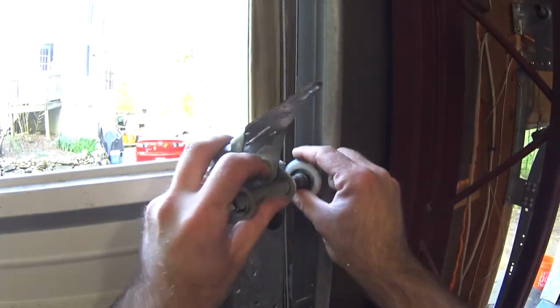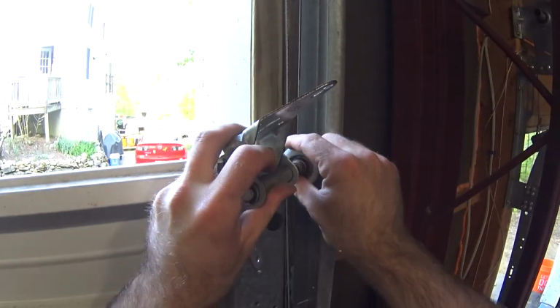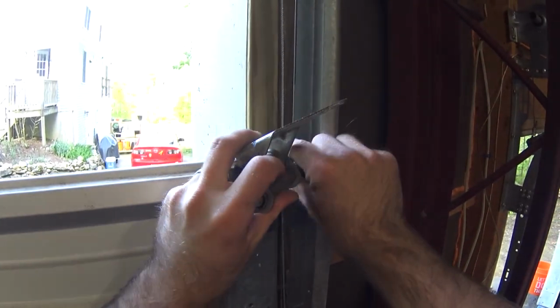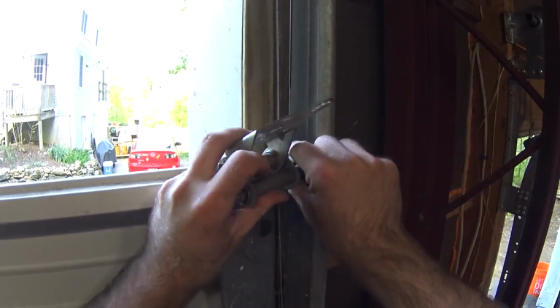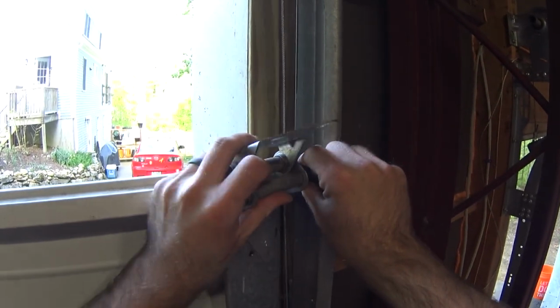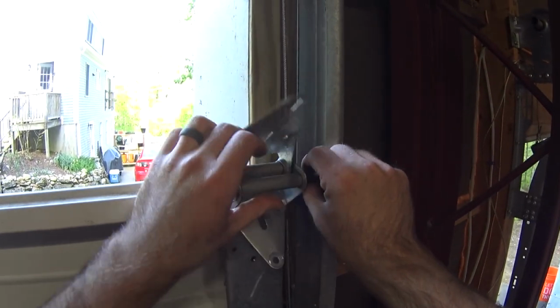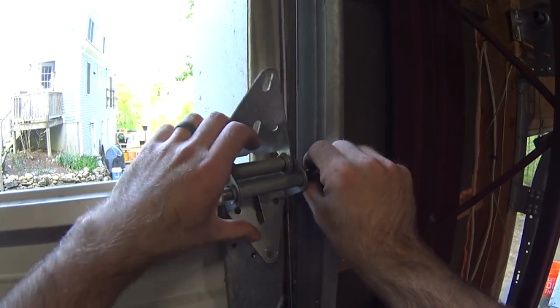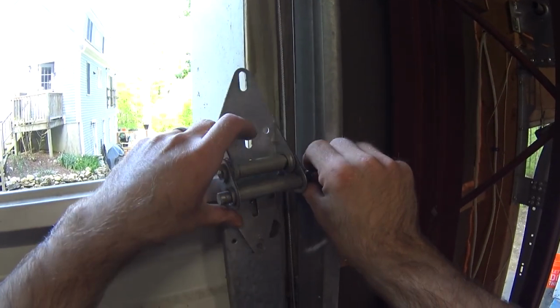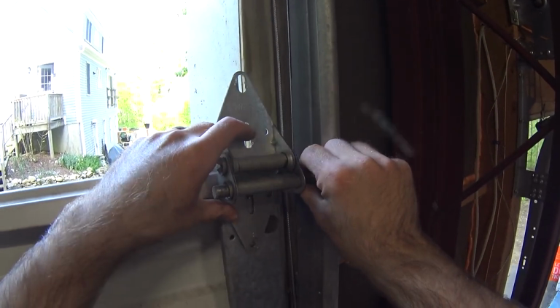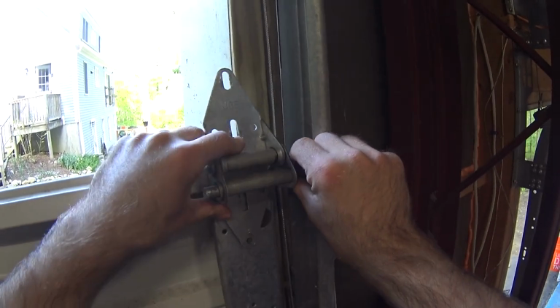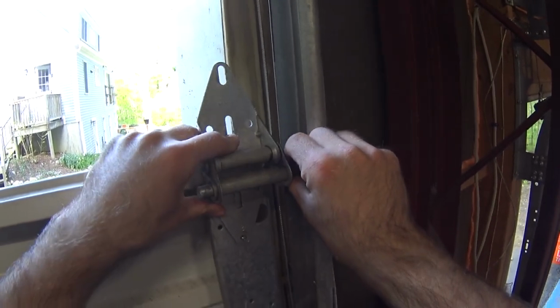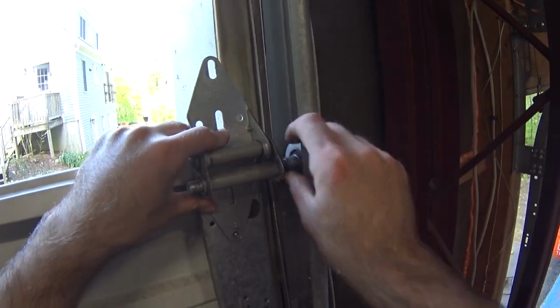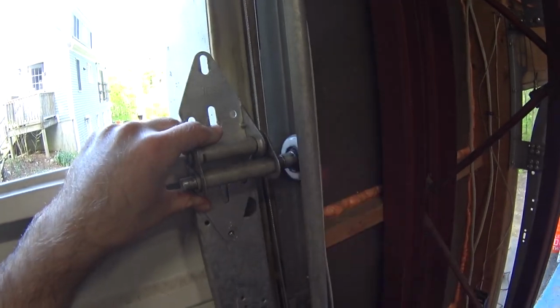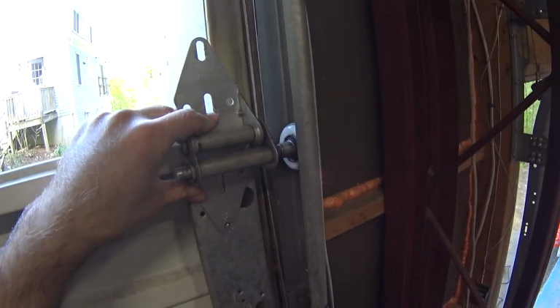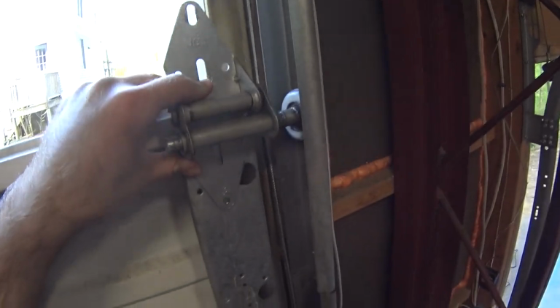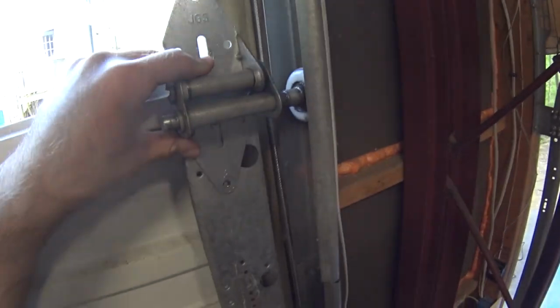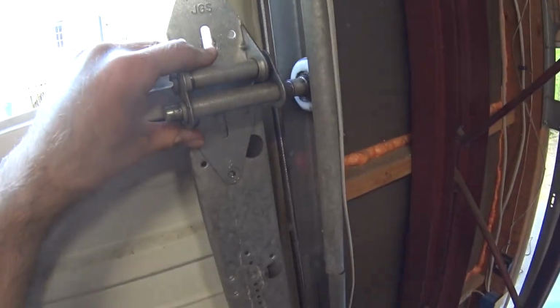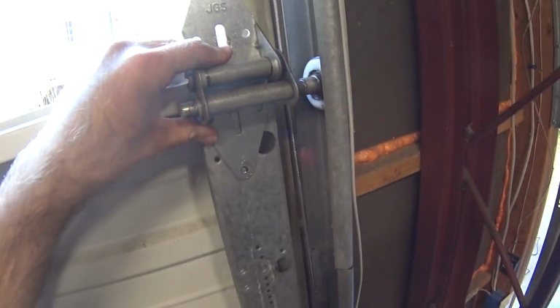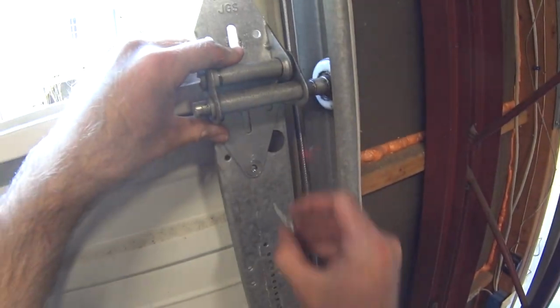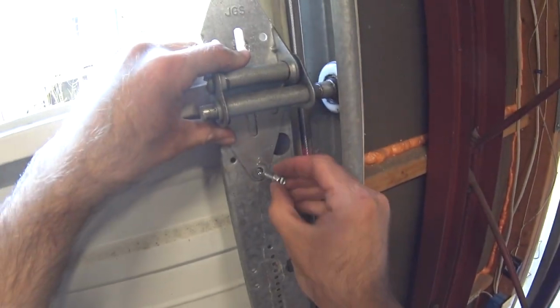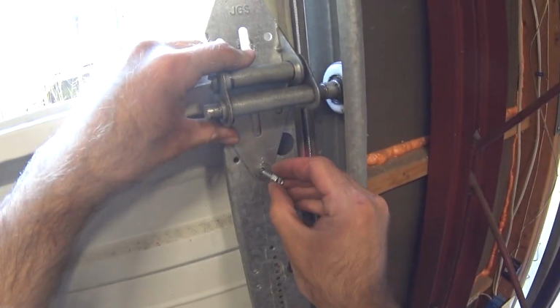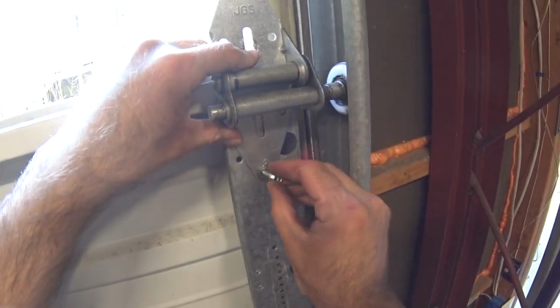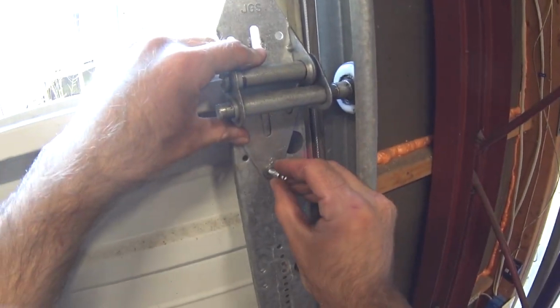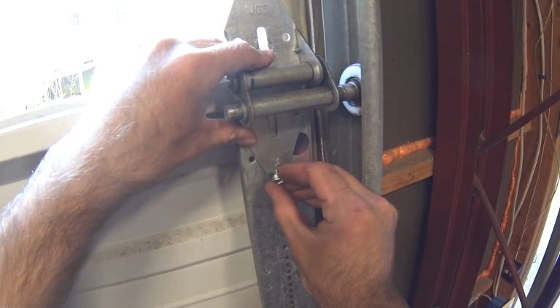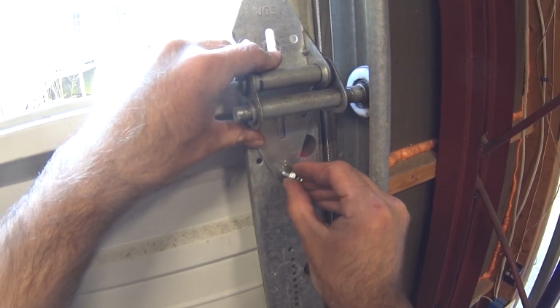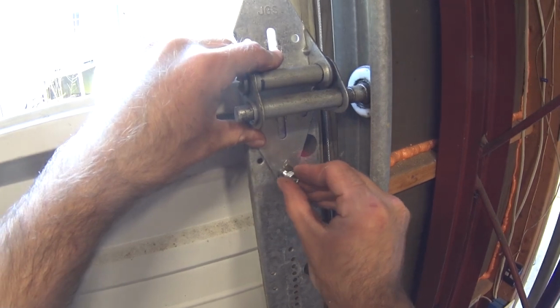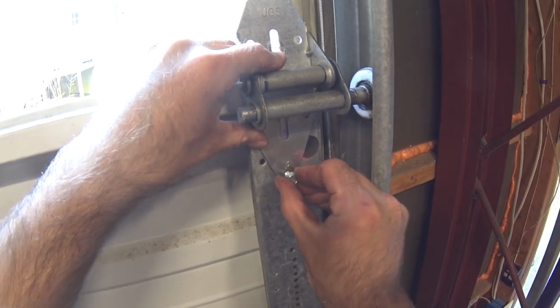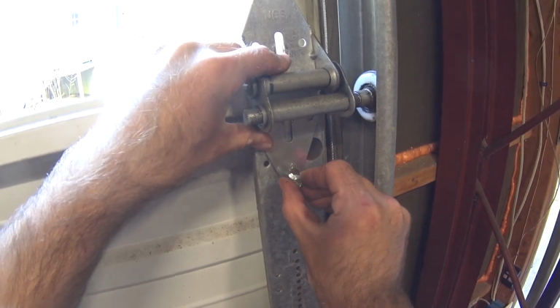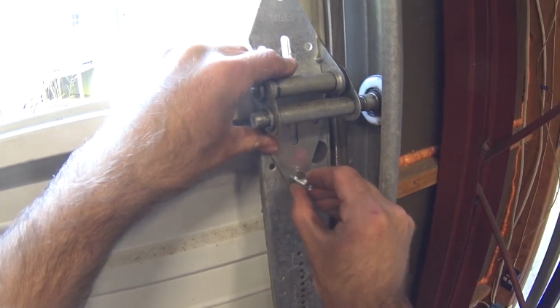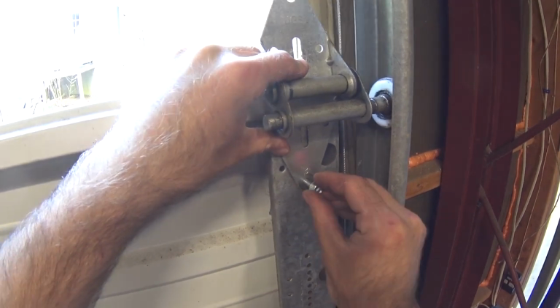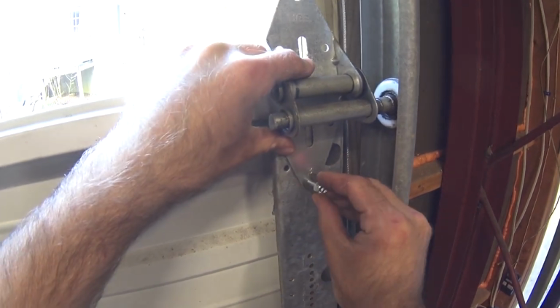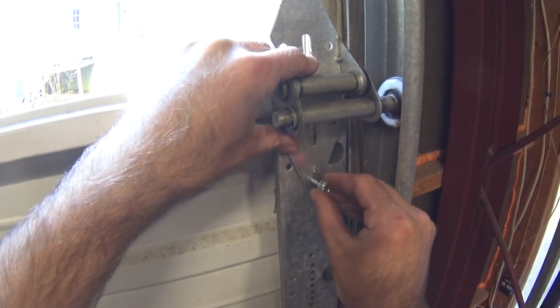Now it's time to assemble. The hinges are numbered — low numbers on the bottom, high numbers on the top.